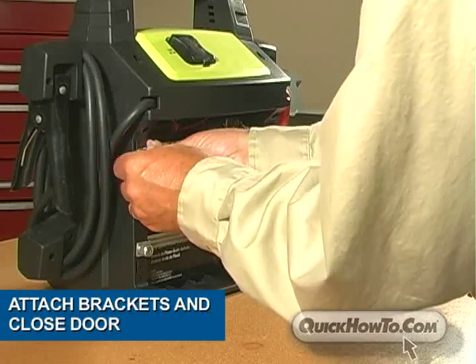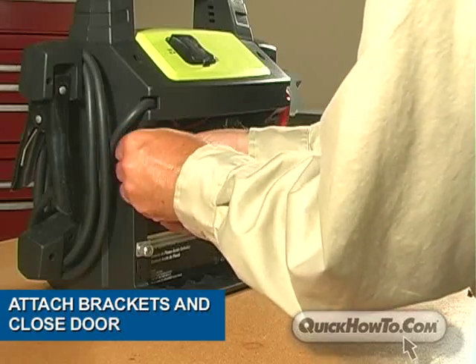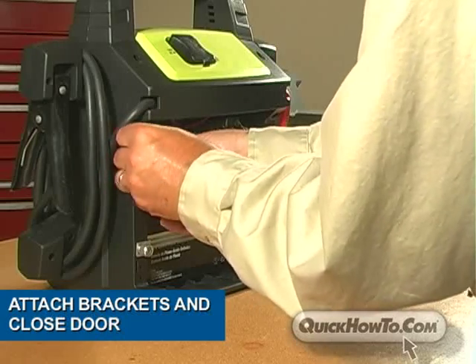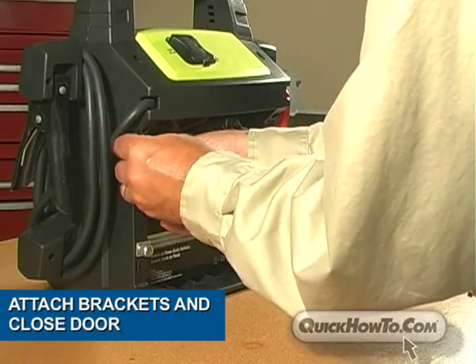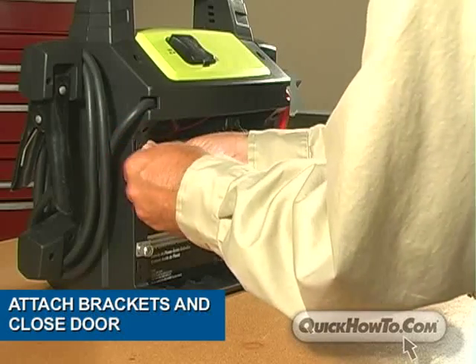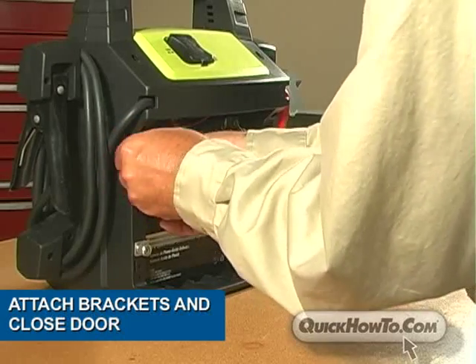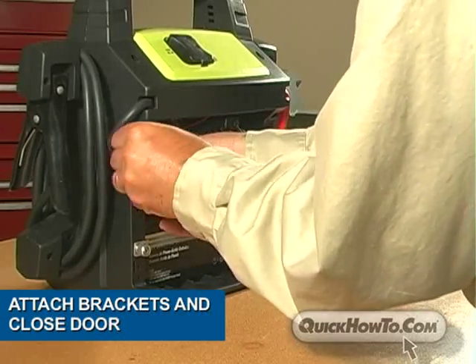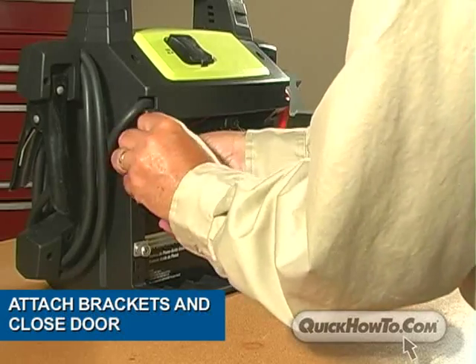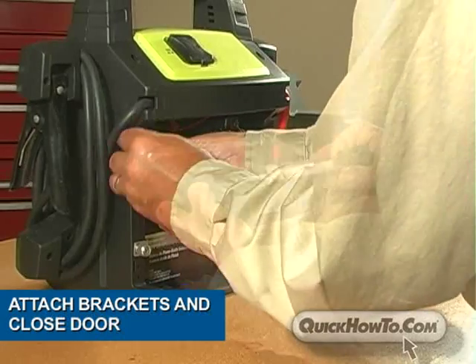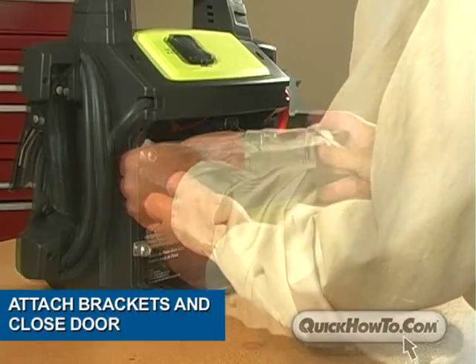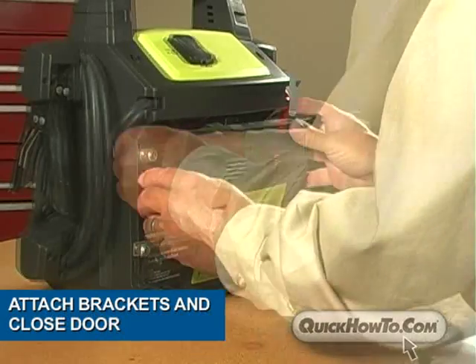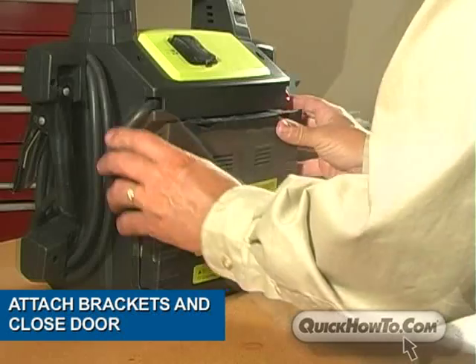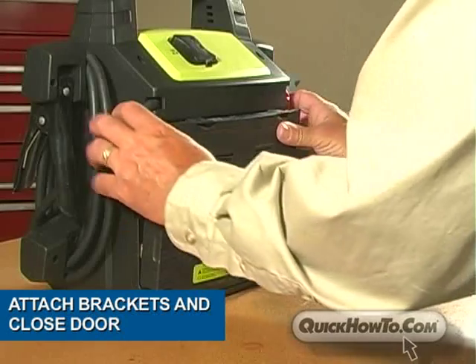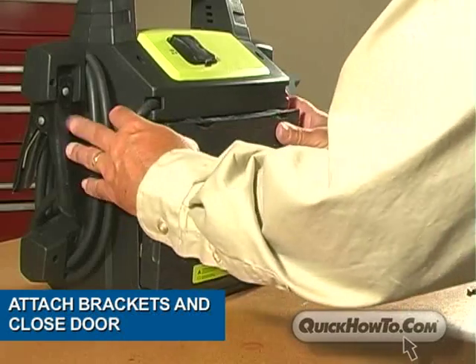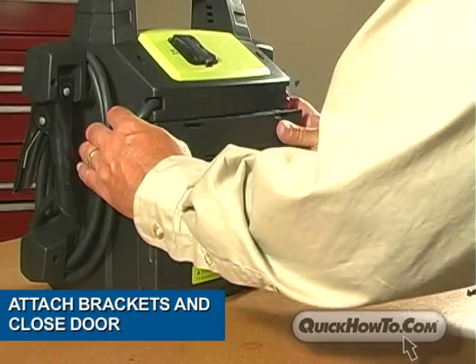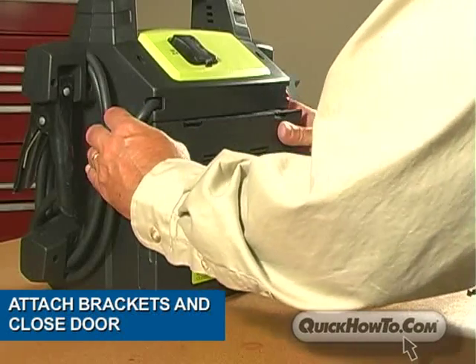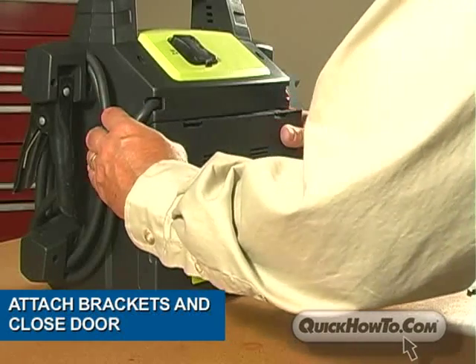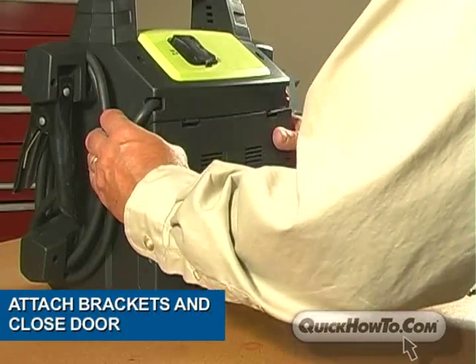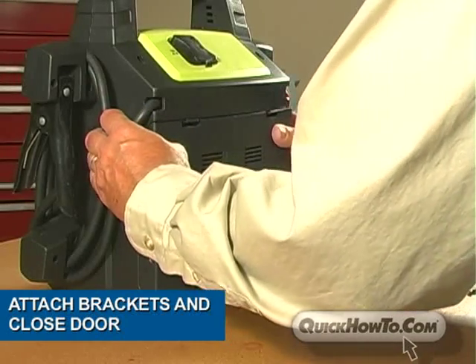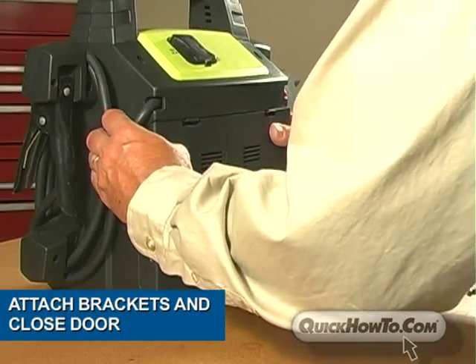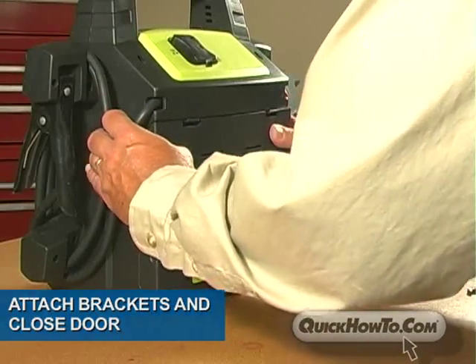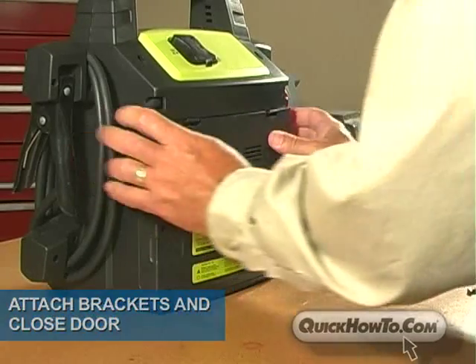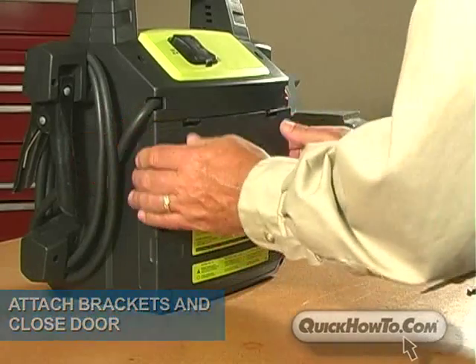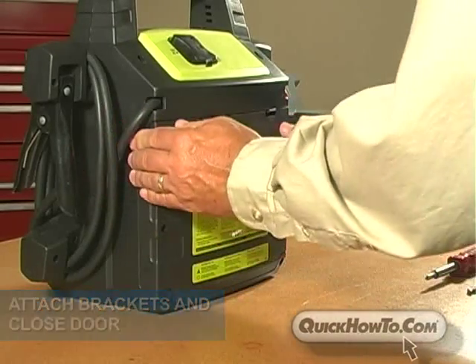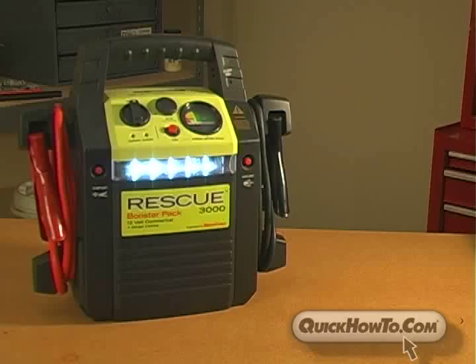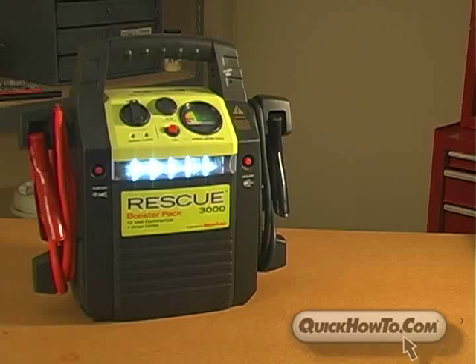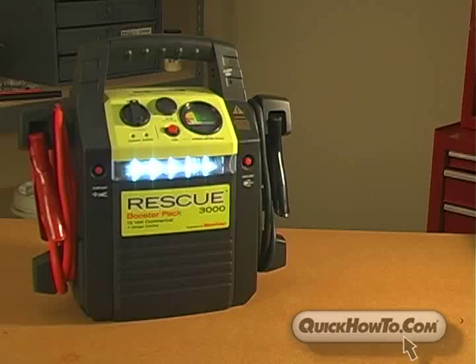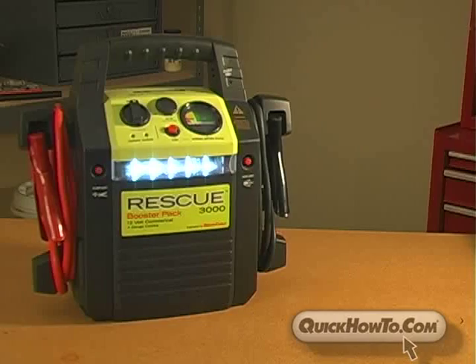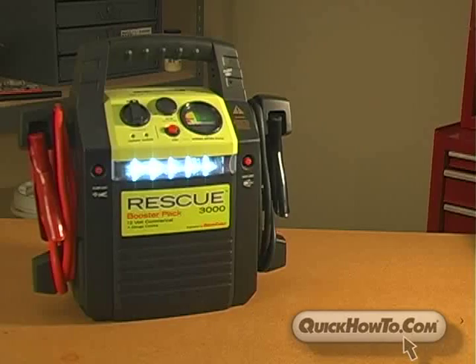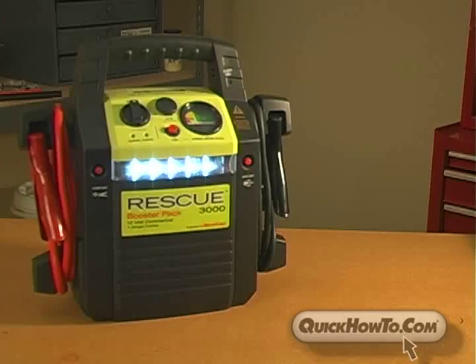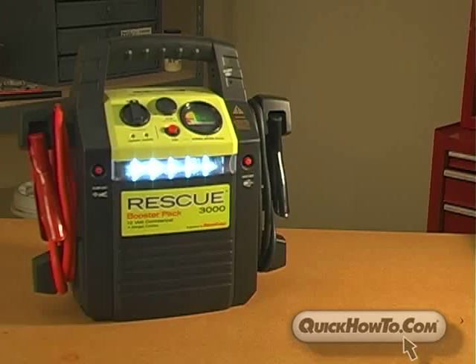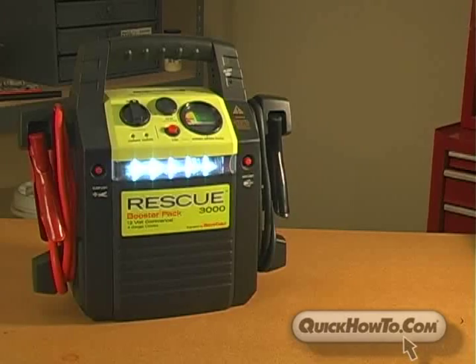Attach brackets back into place and close the compartment door. It's that easy — your Rescue Booster Pack is ready to go.